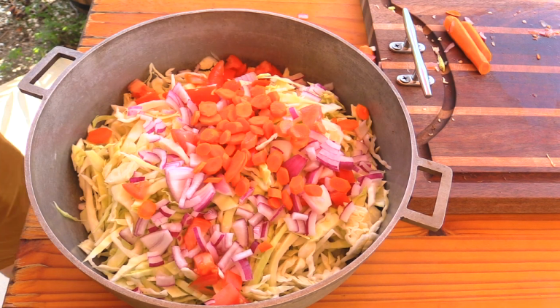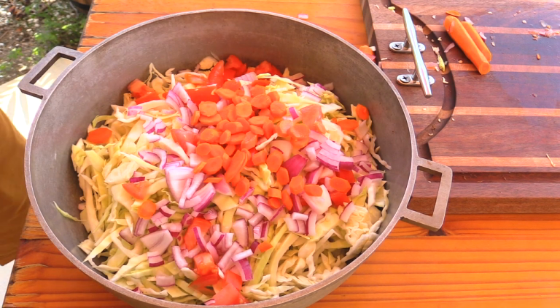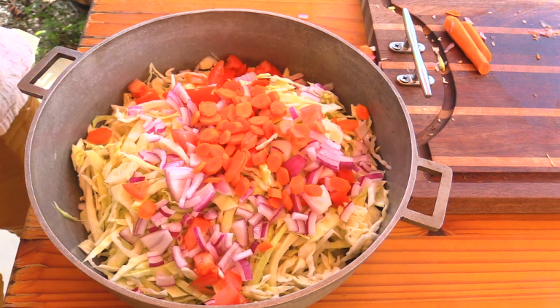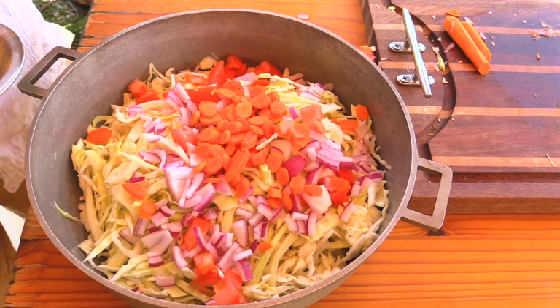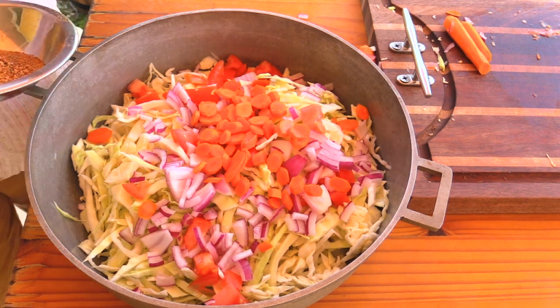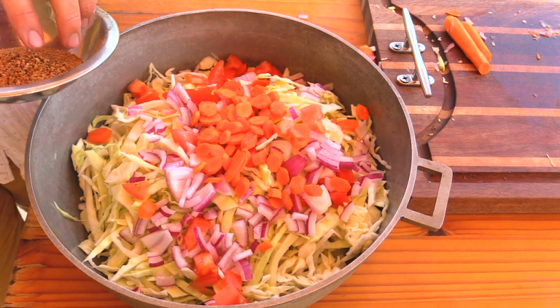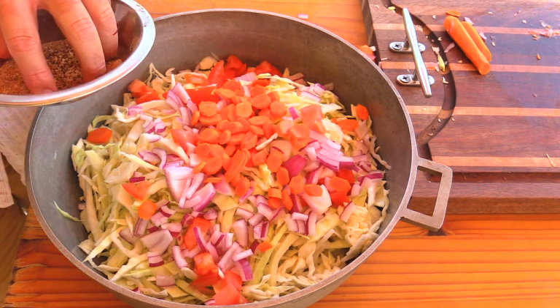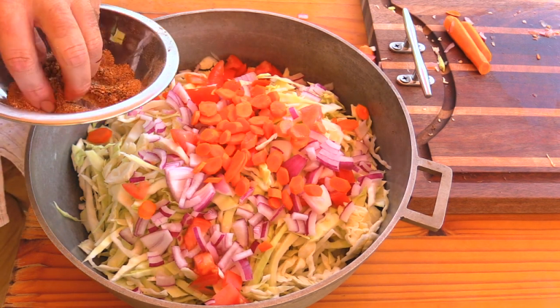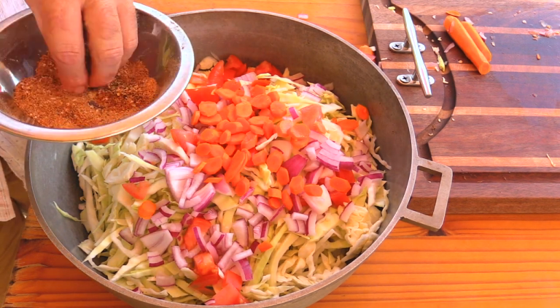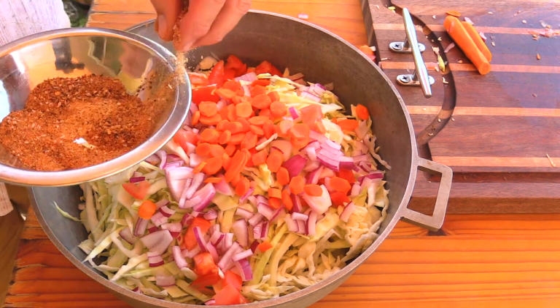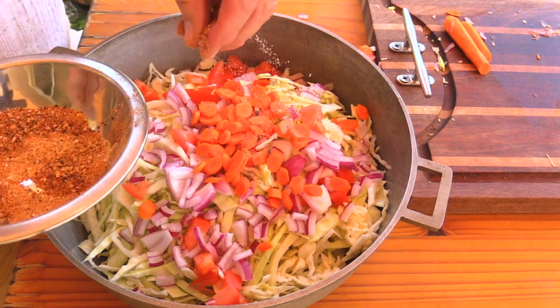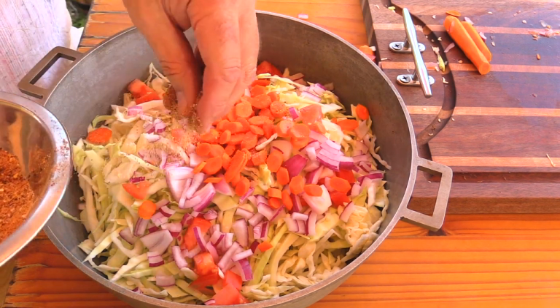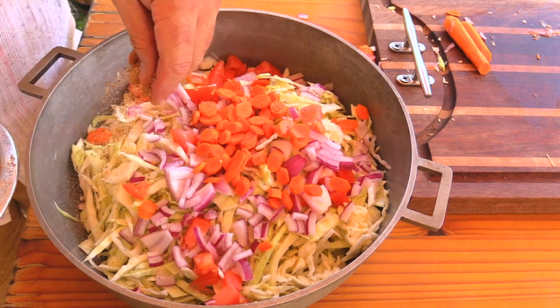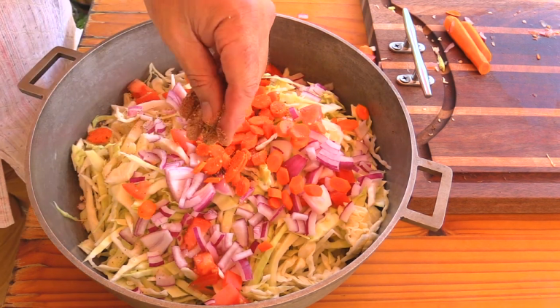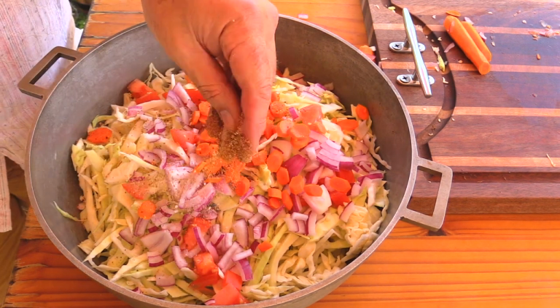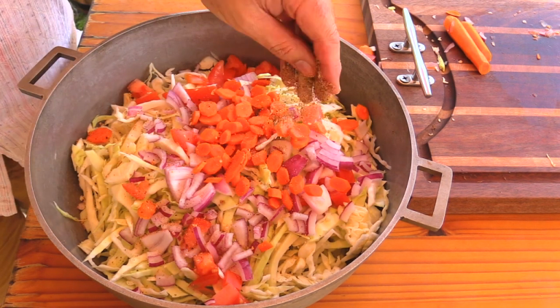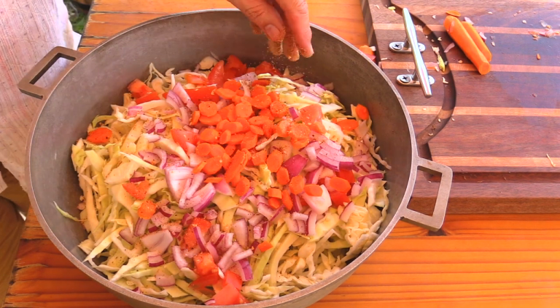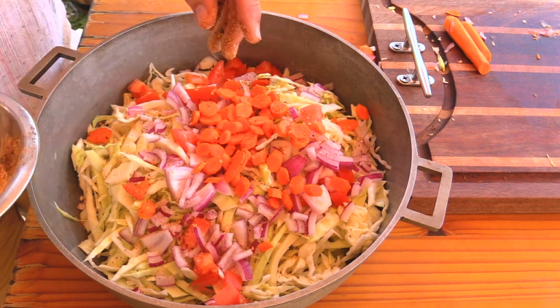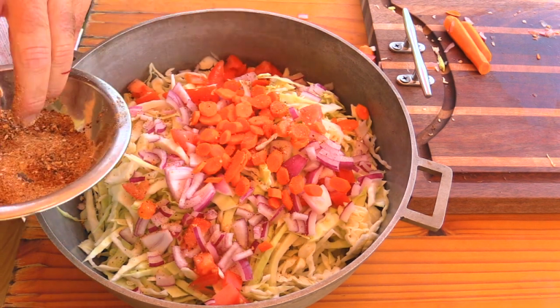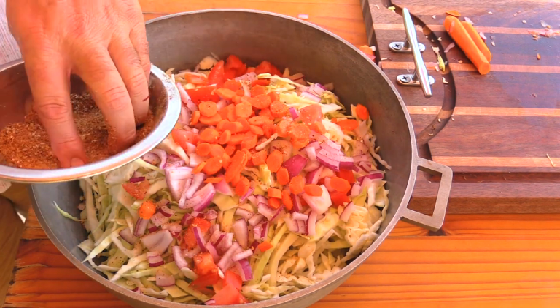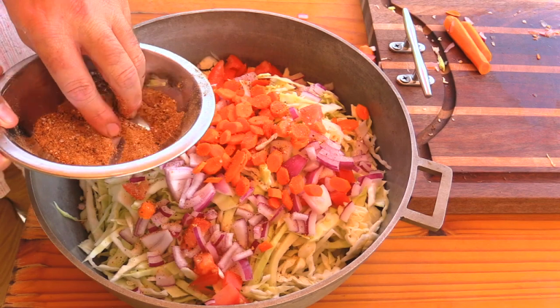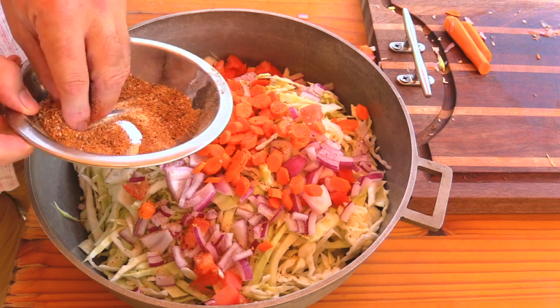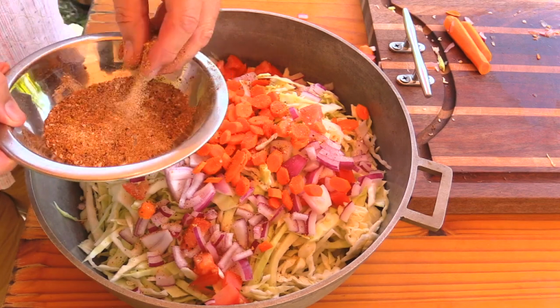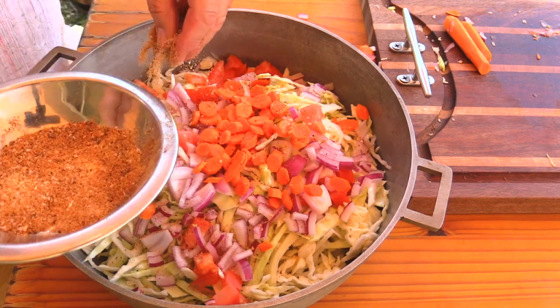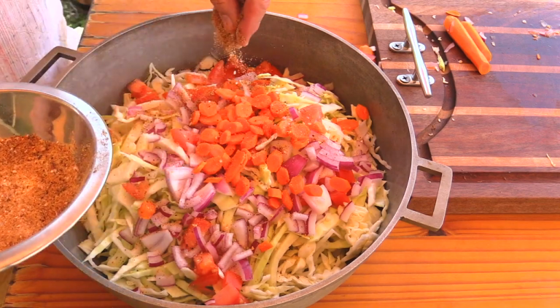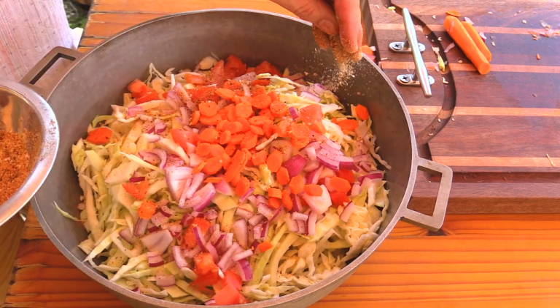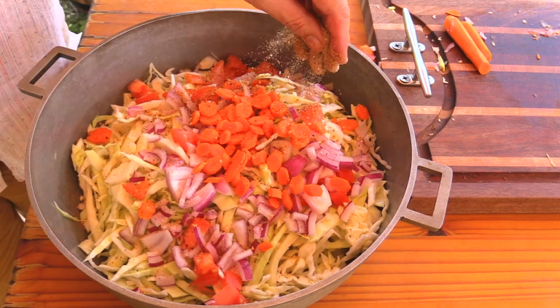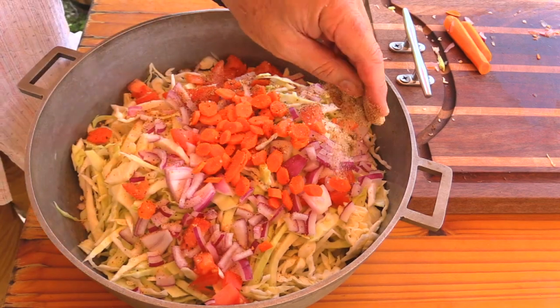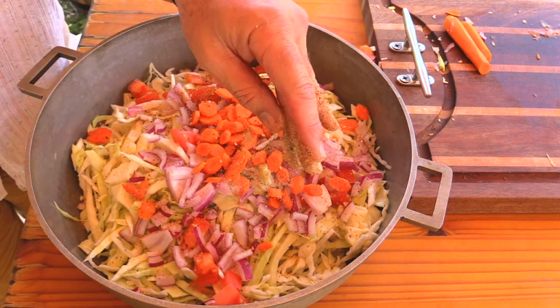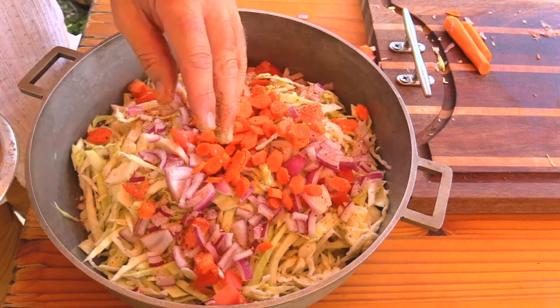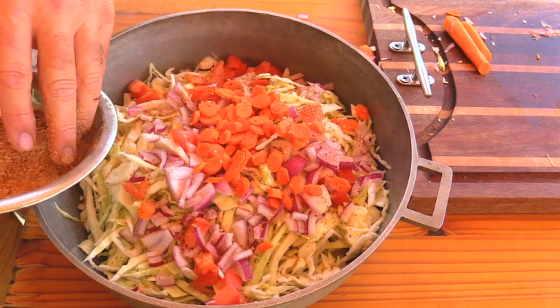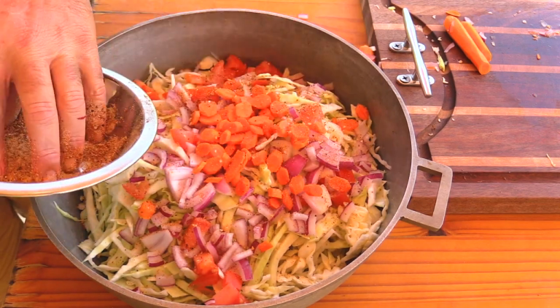Now the last thing we want to do is just get a little bit of our seasoning — a little salt, pepper, garlic, and a little bit of vegetable adobo.